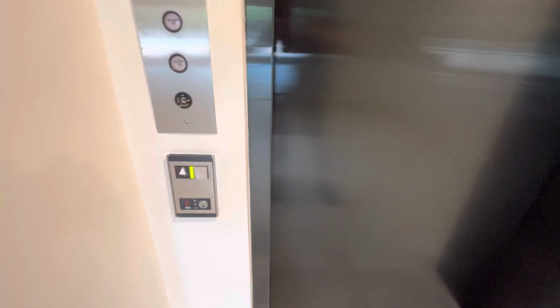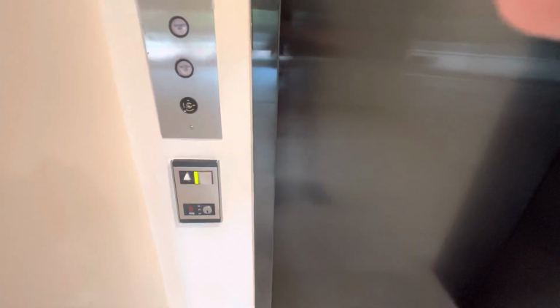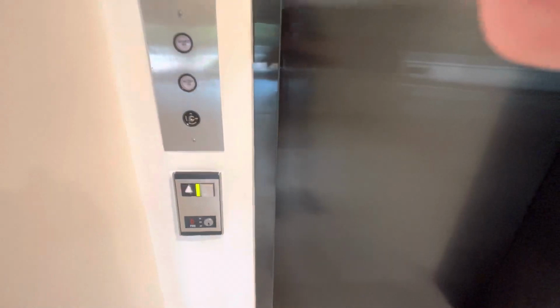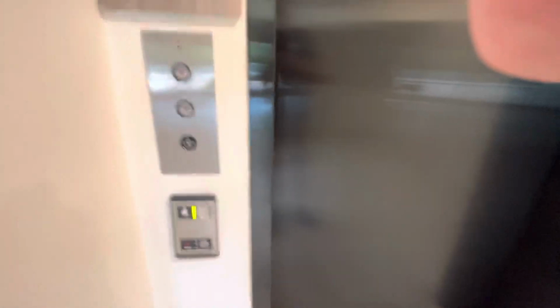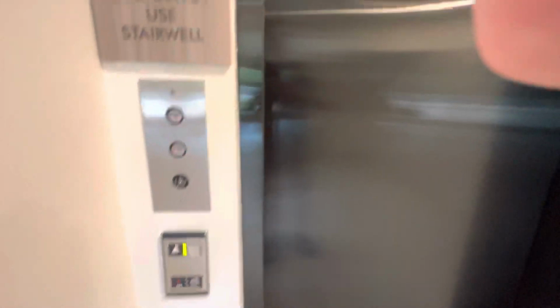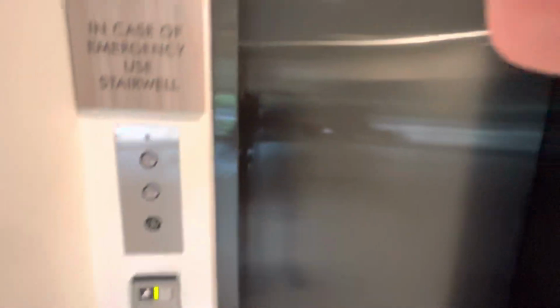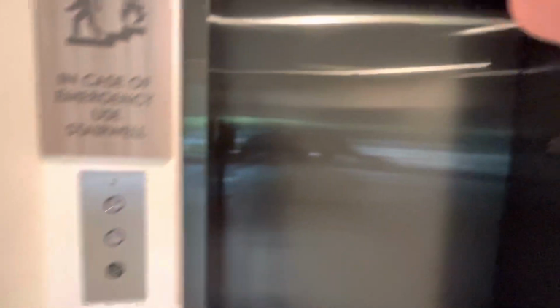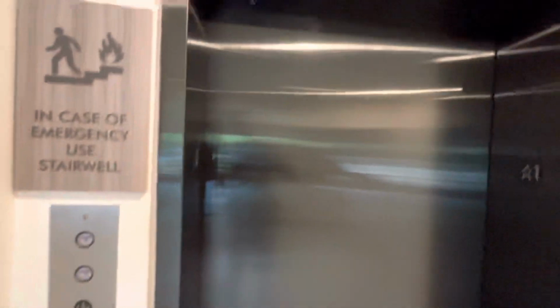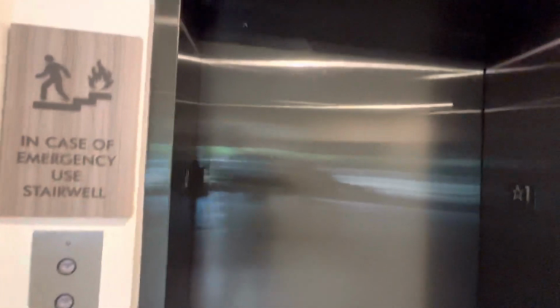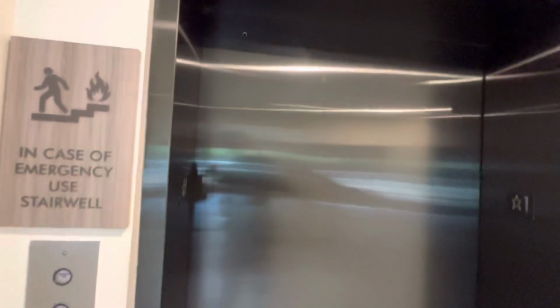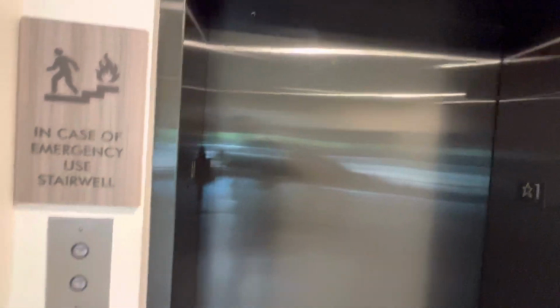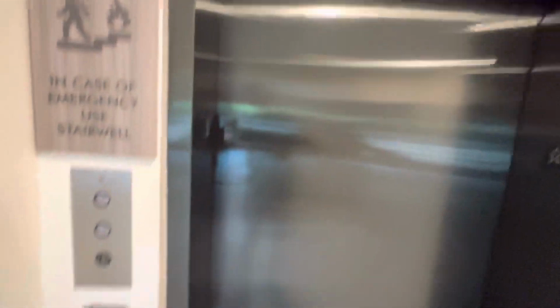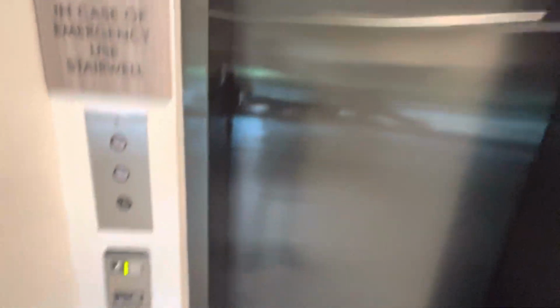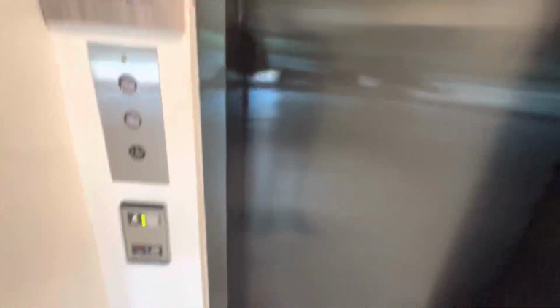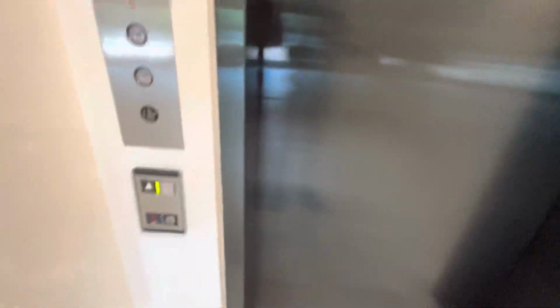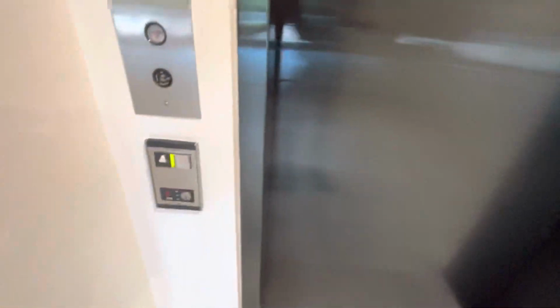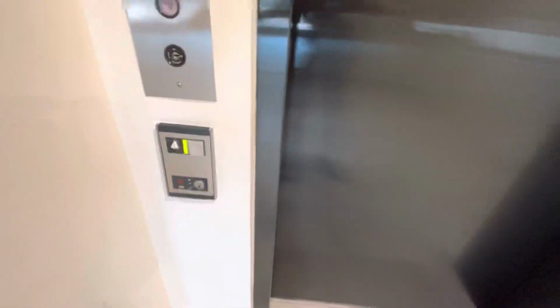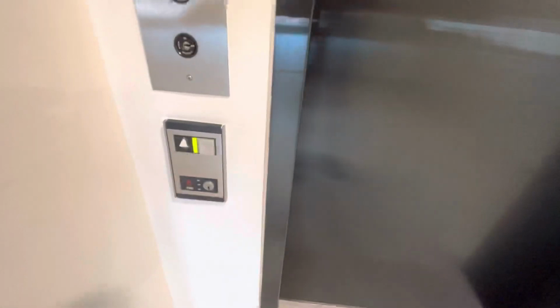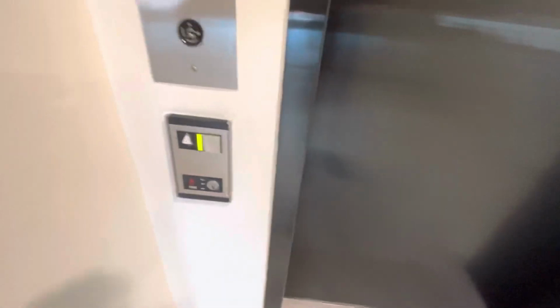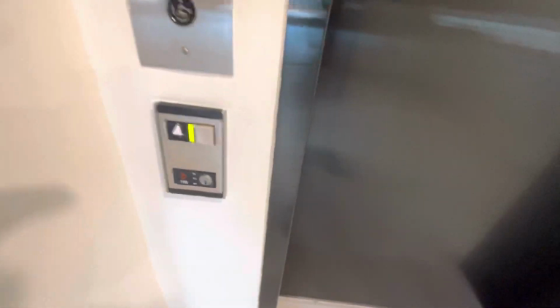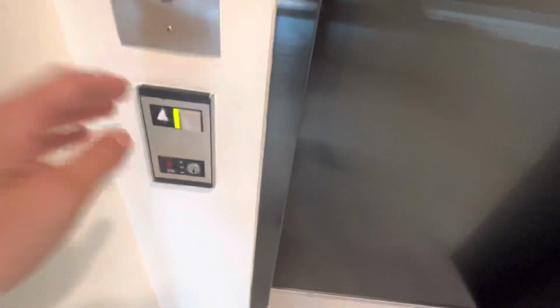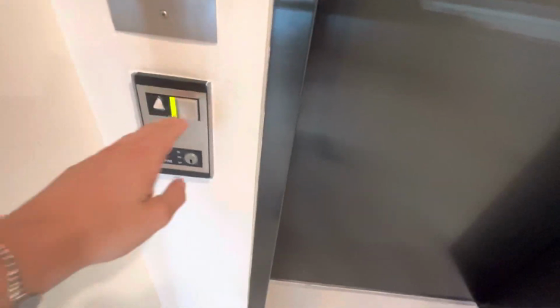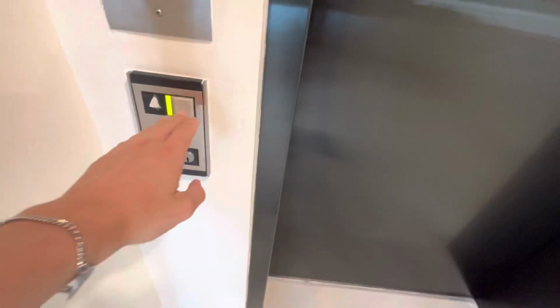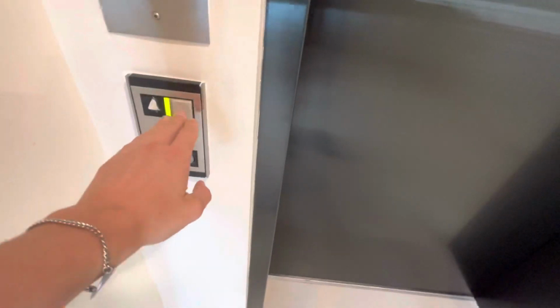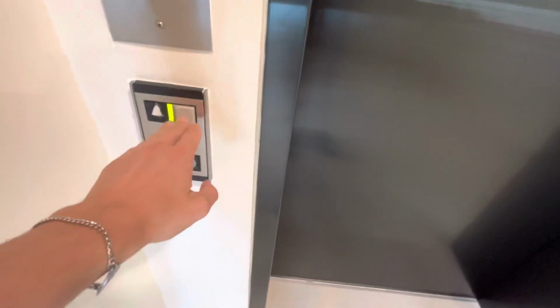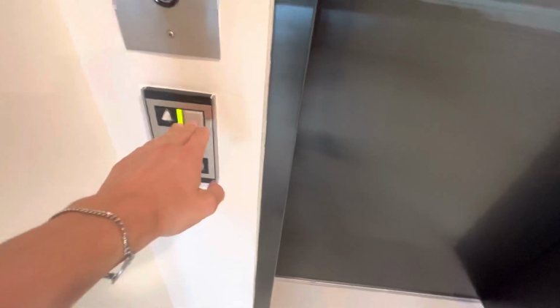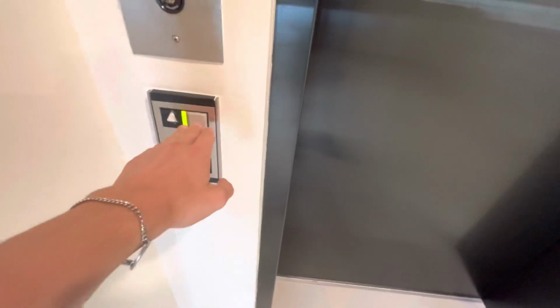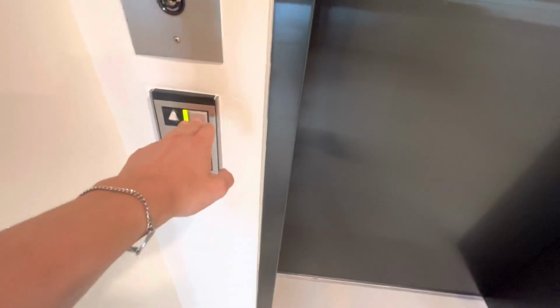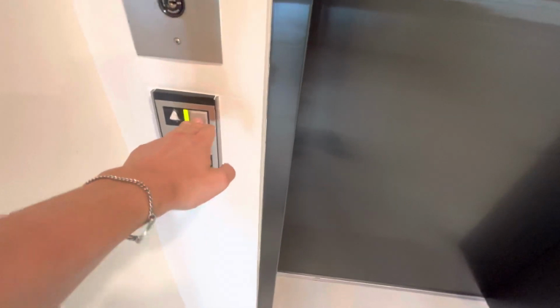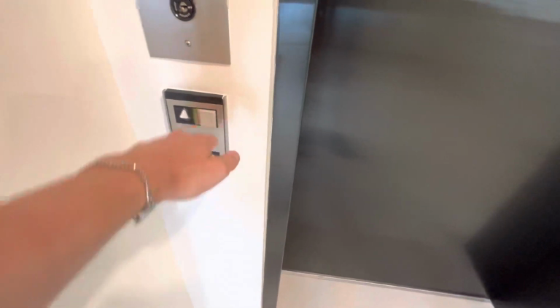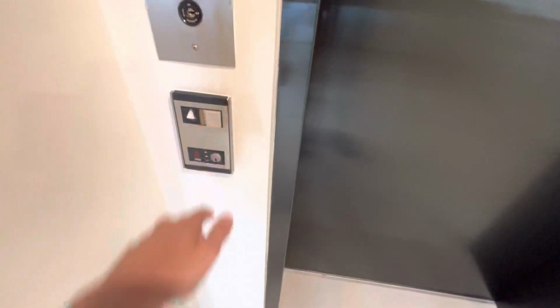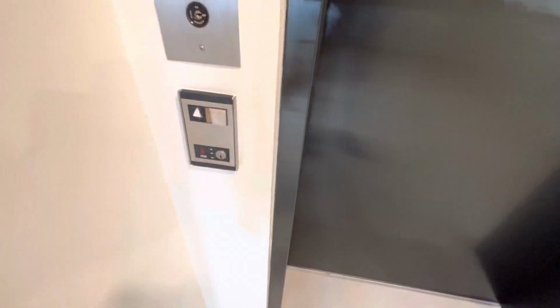We're going to ride this 14-story Montgomery Vector in Miami Beach, Florida.